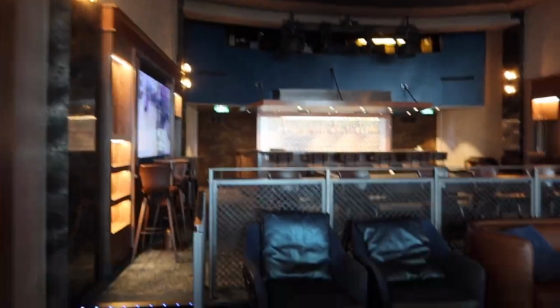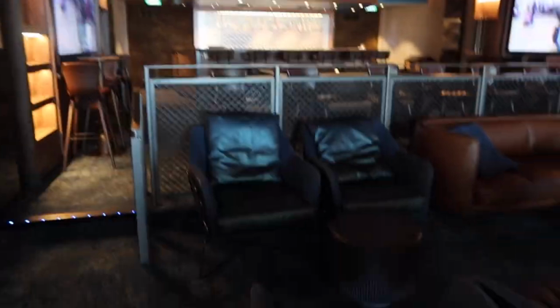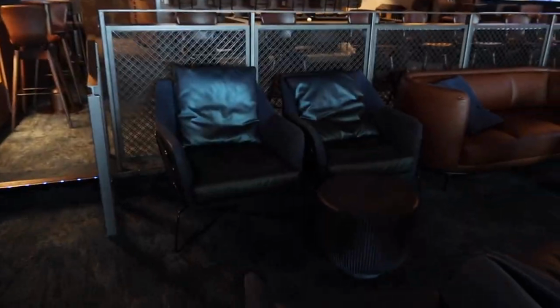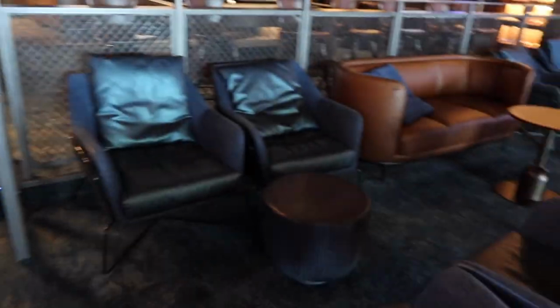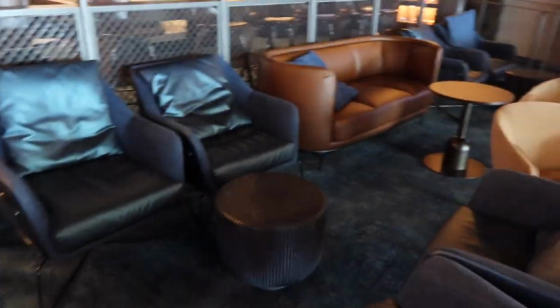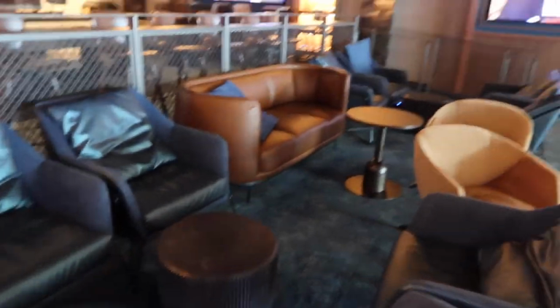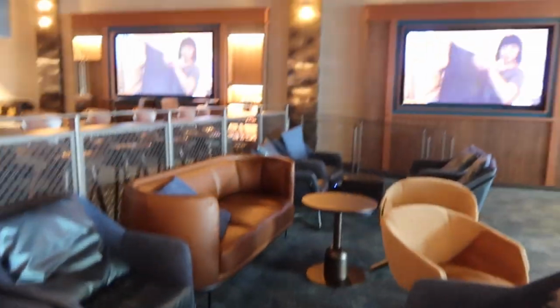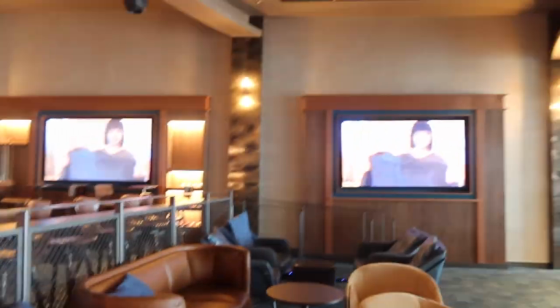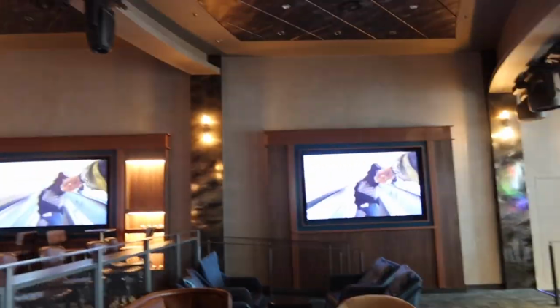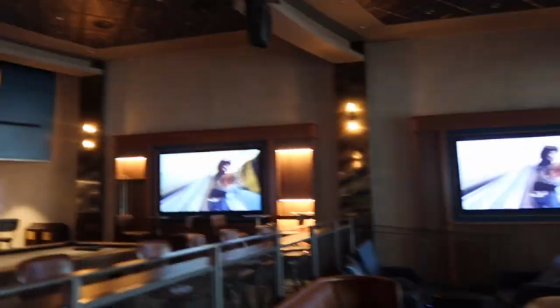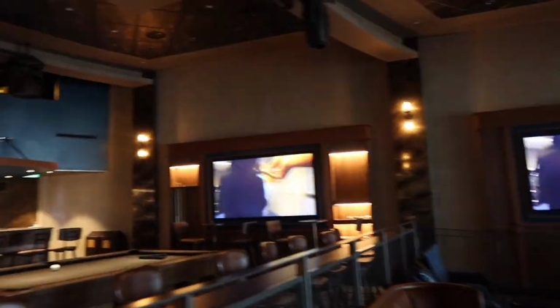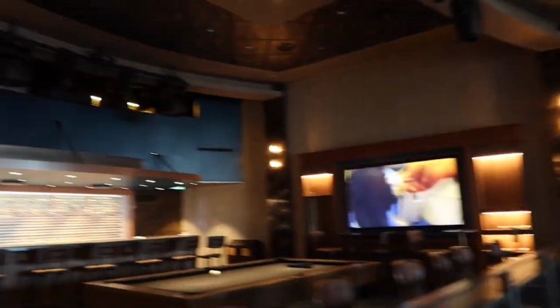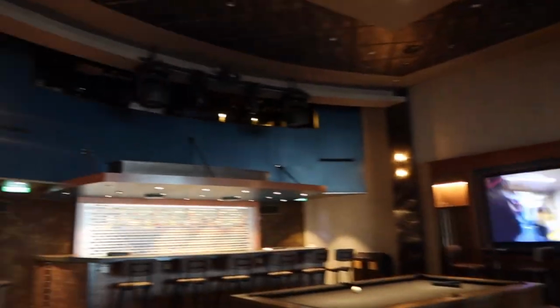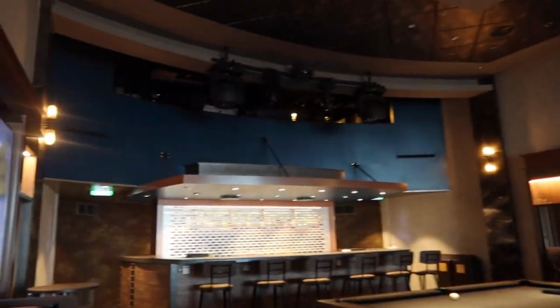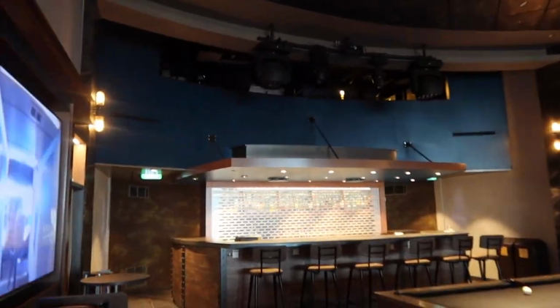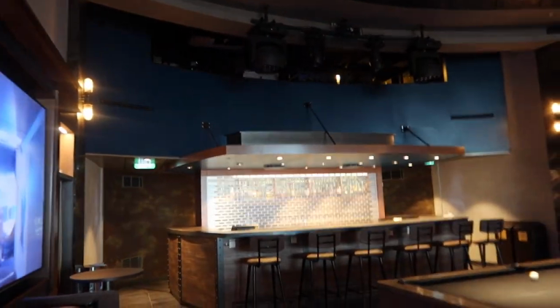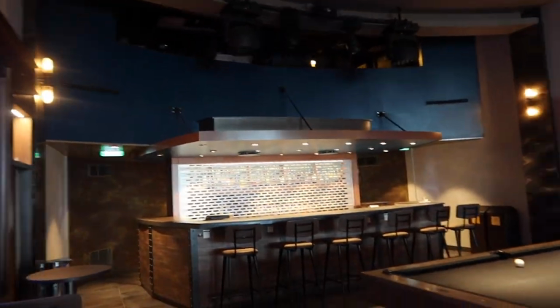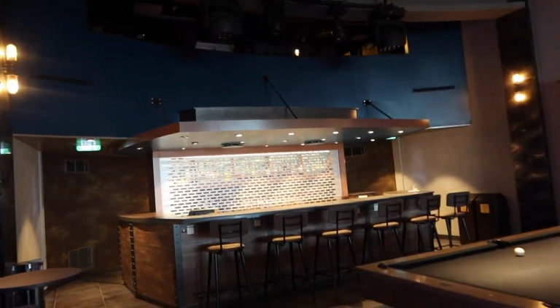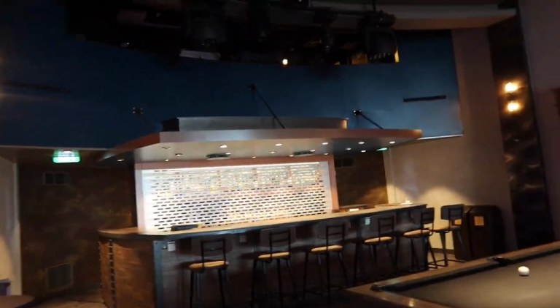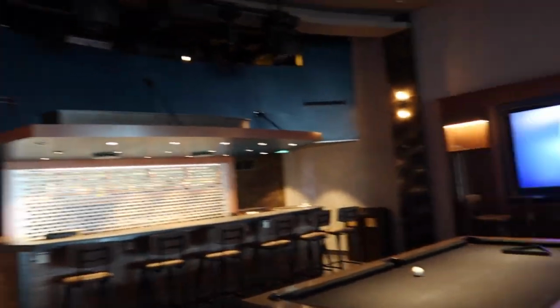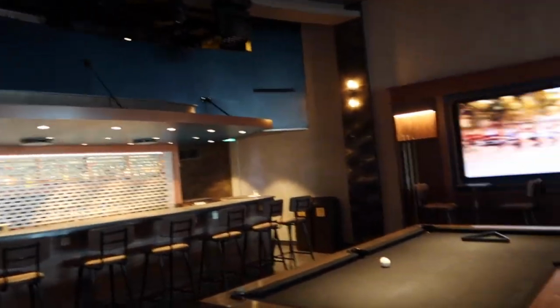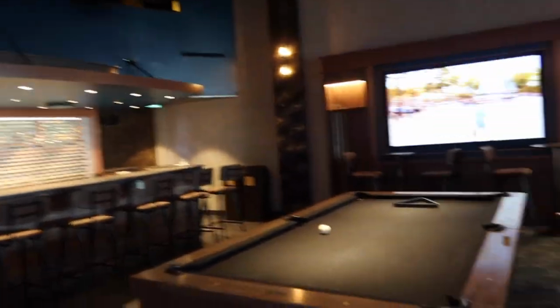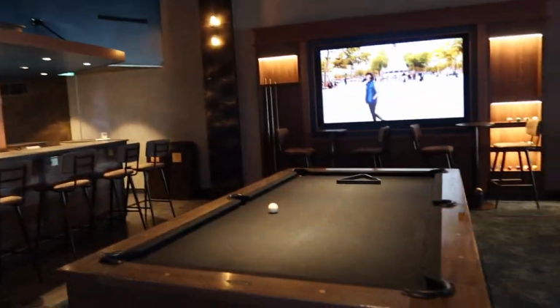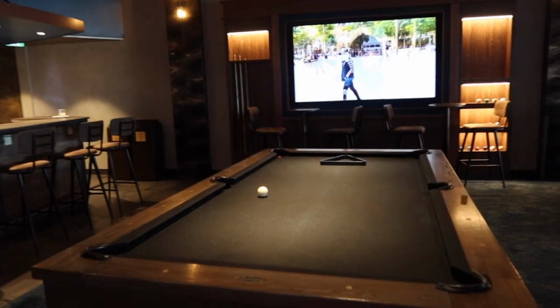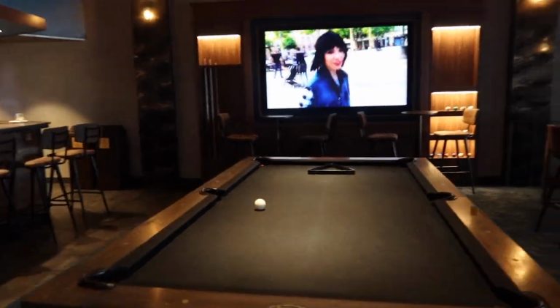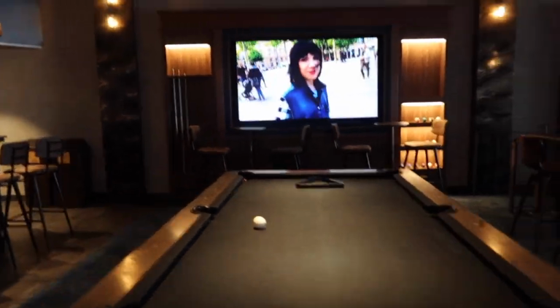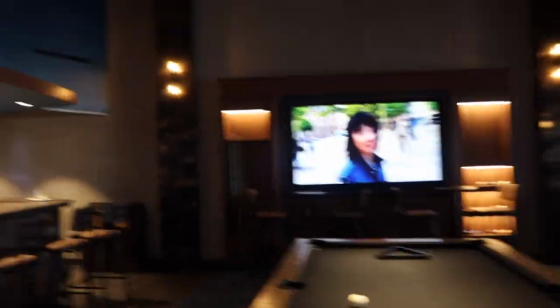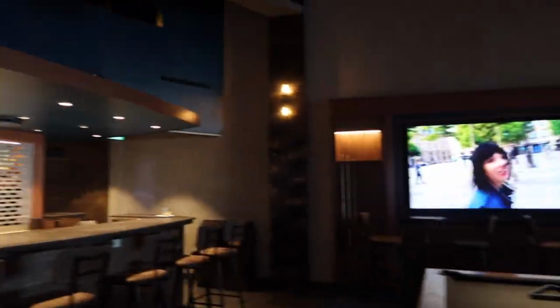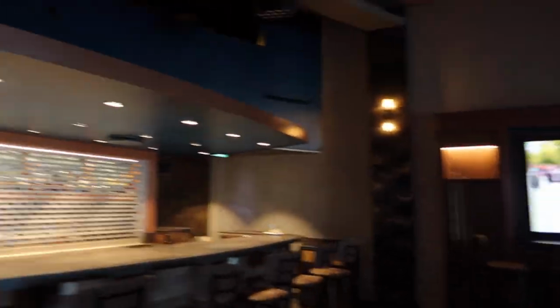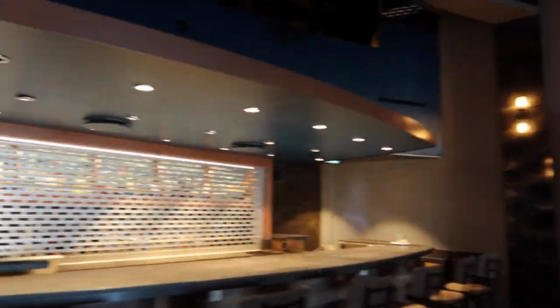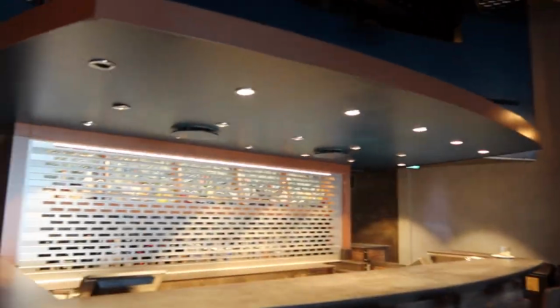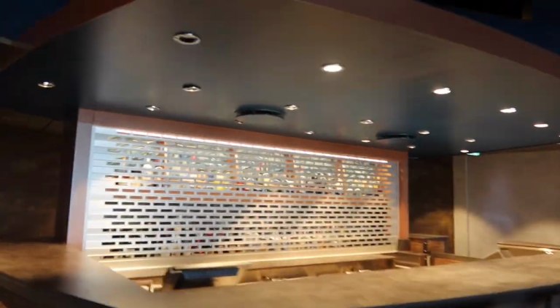Here we are on deck 9 in the Music Hall, and as you can see at the back there is that second bar.